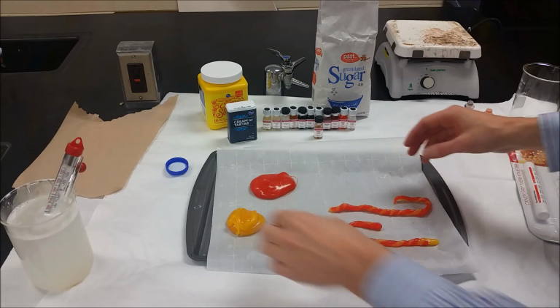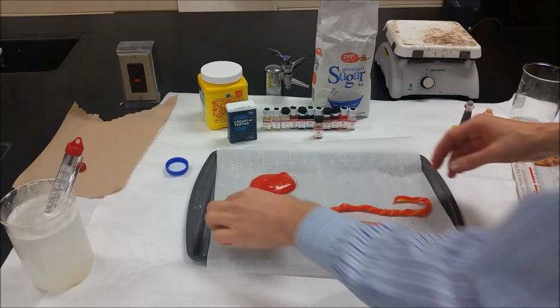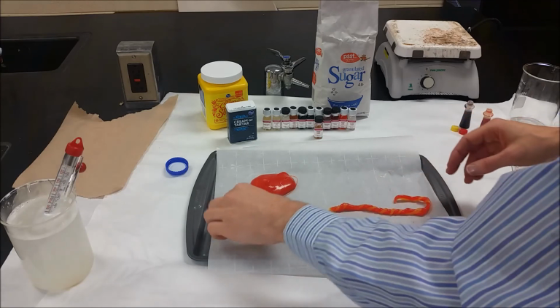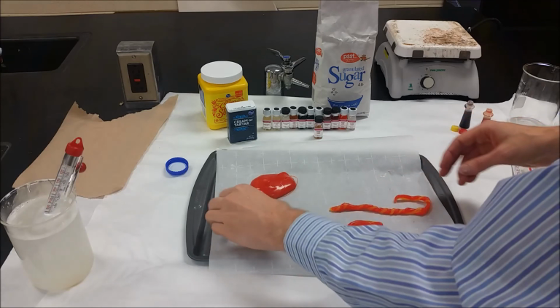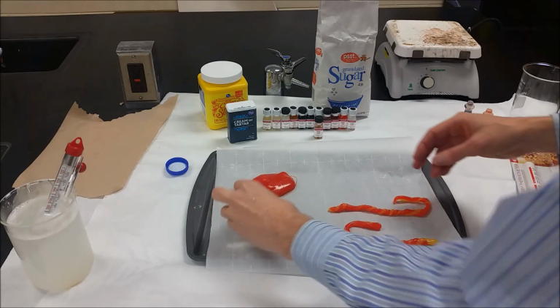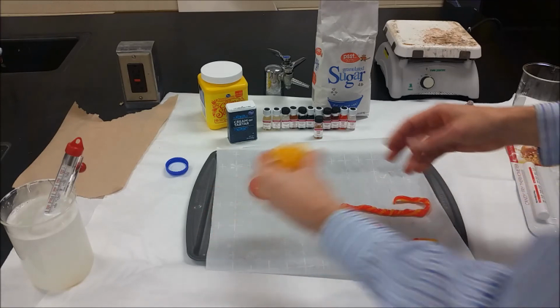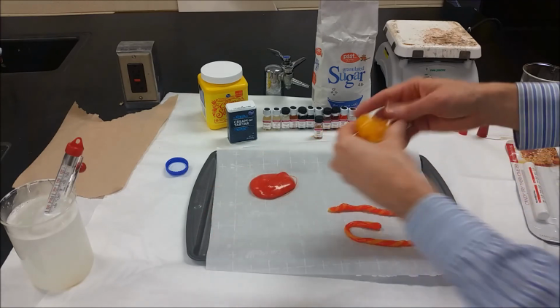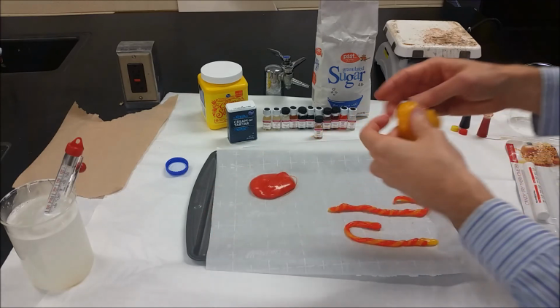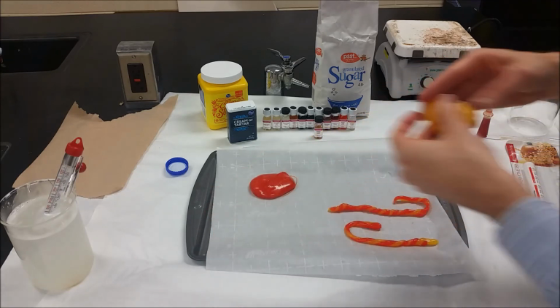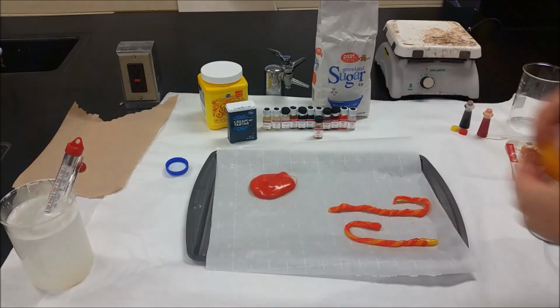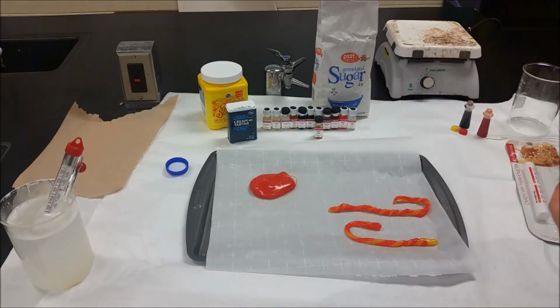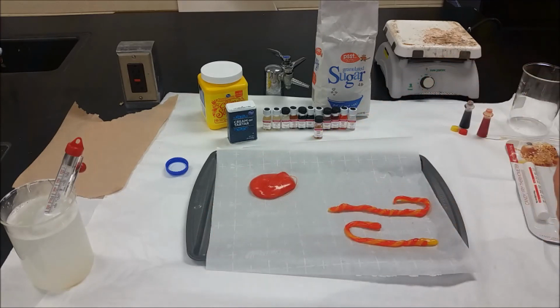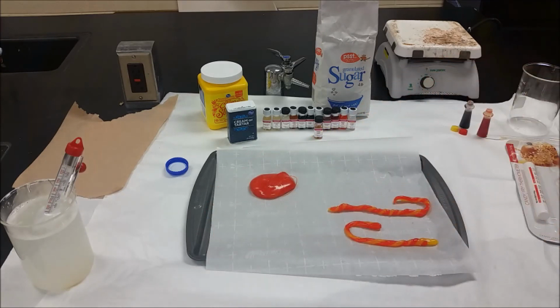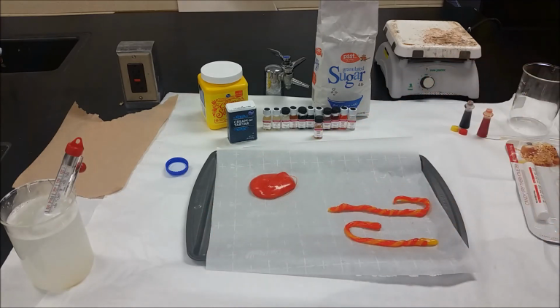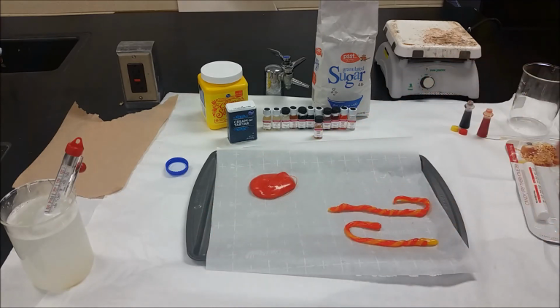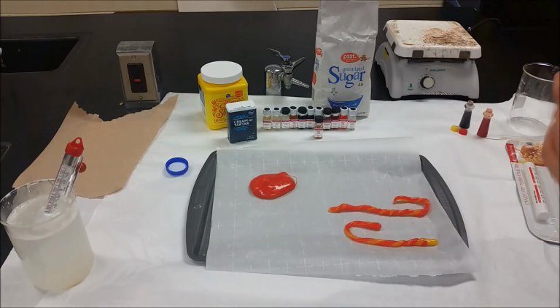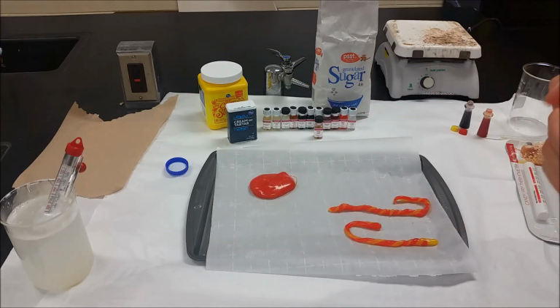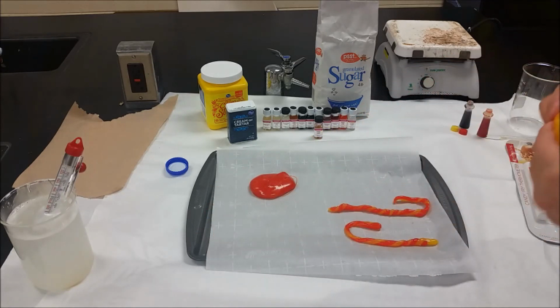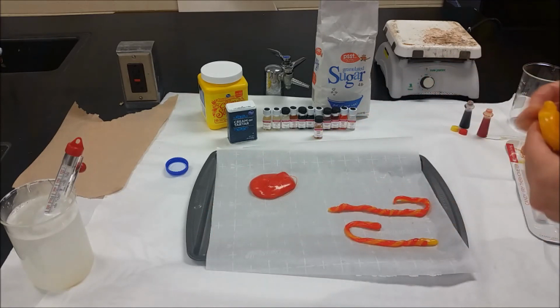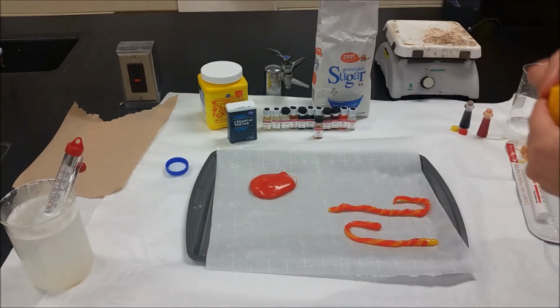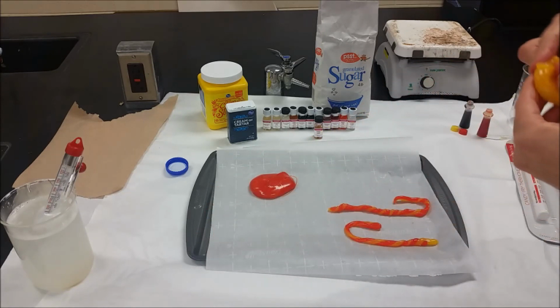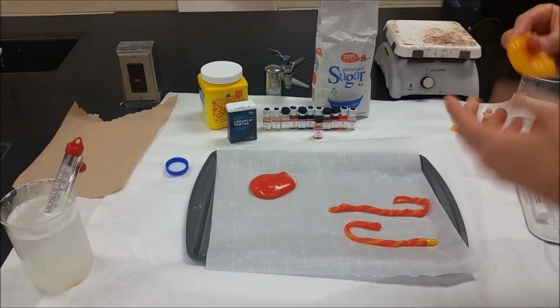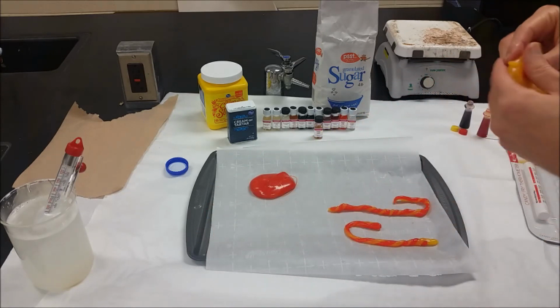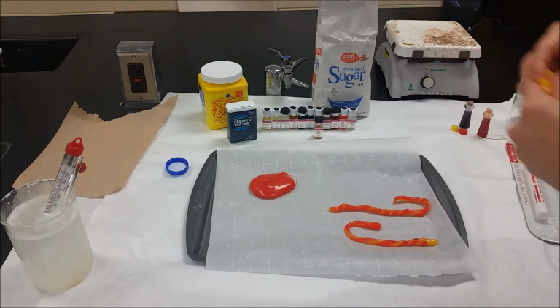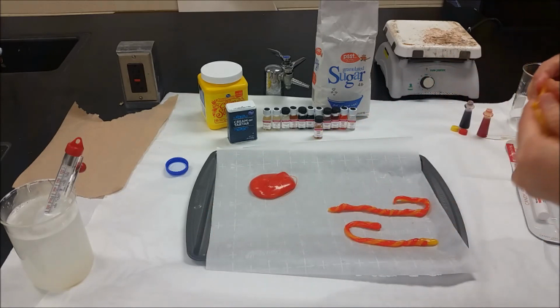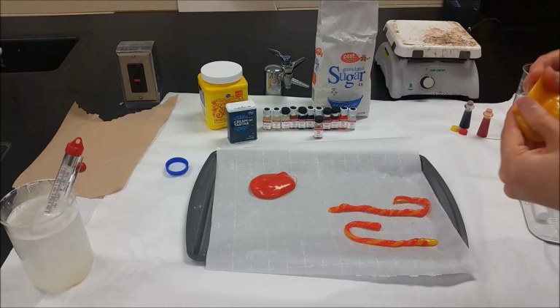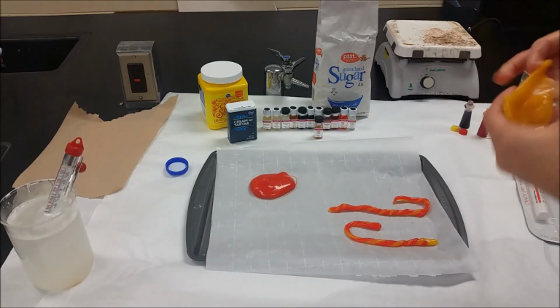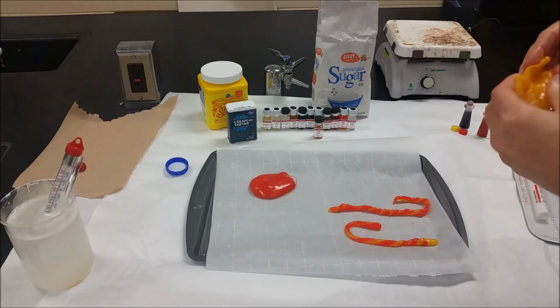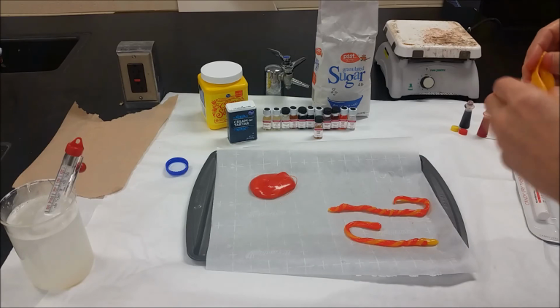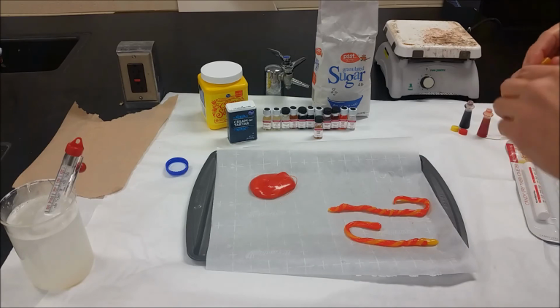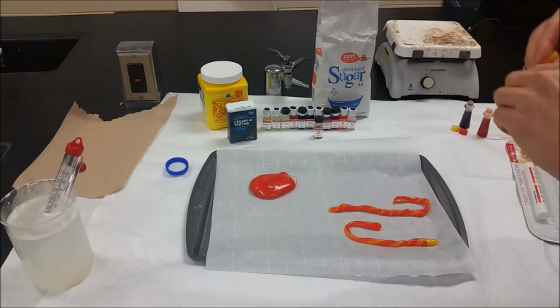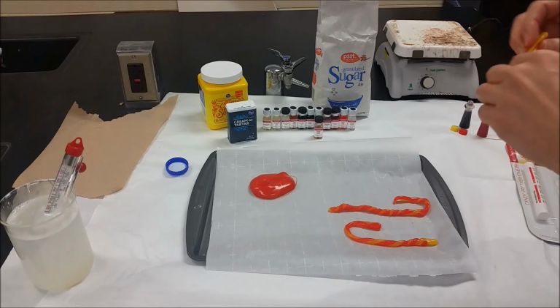I'm just going to go ahead and shape it from there. You can make whatever shape you want — you can do a traditional candy cane, you can mix them, or you can leave them plain.